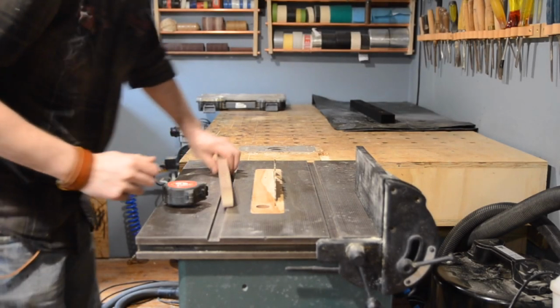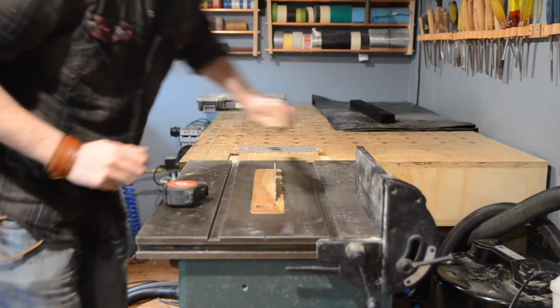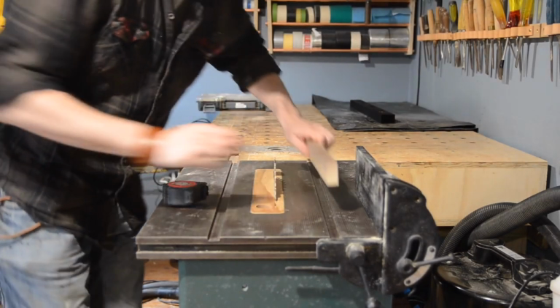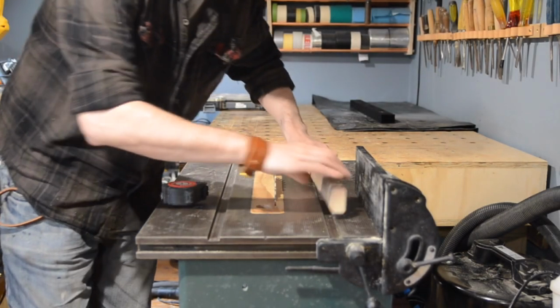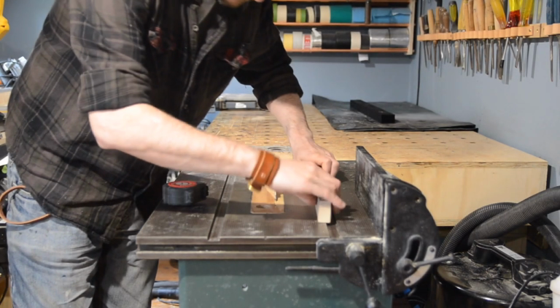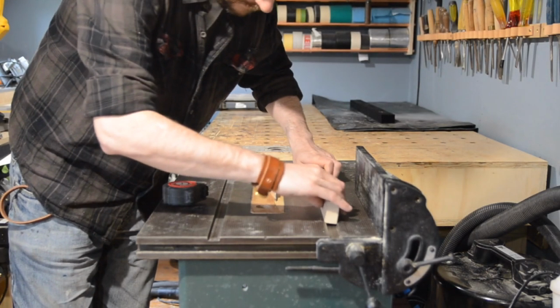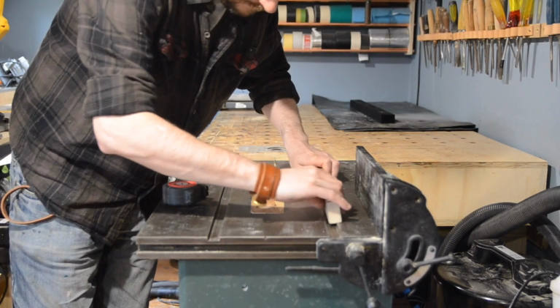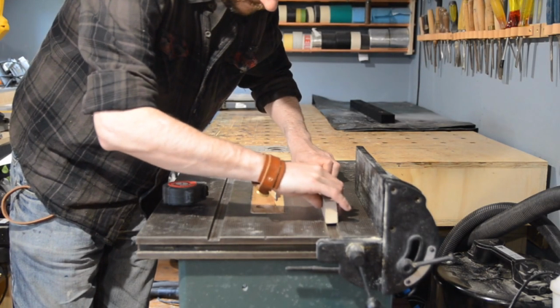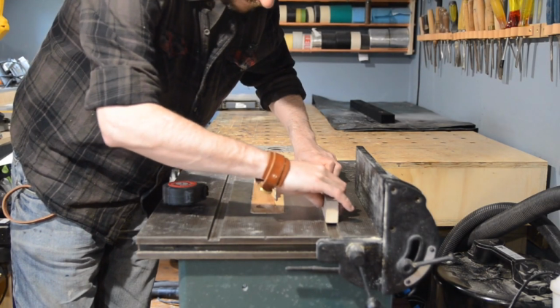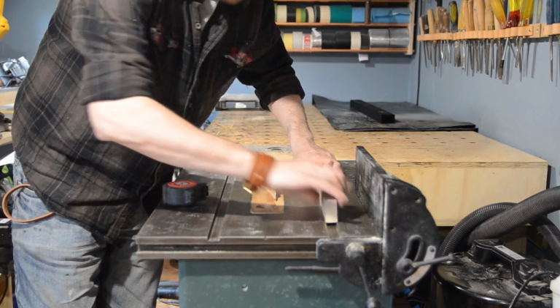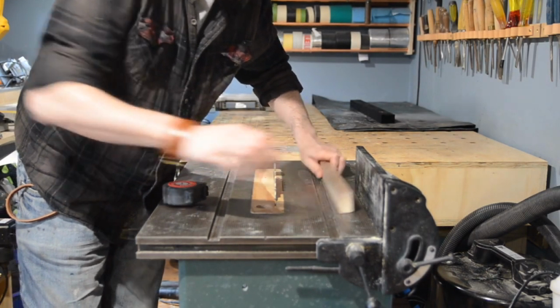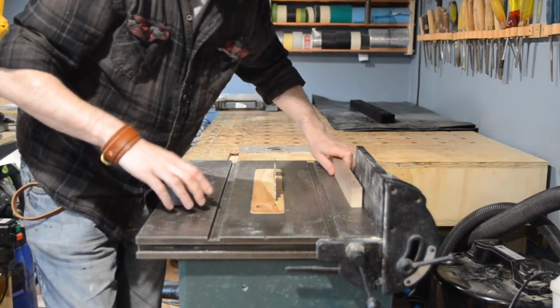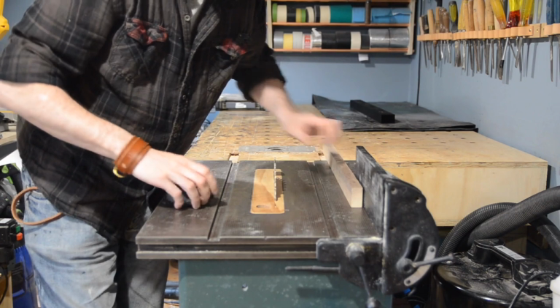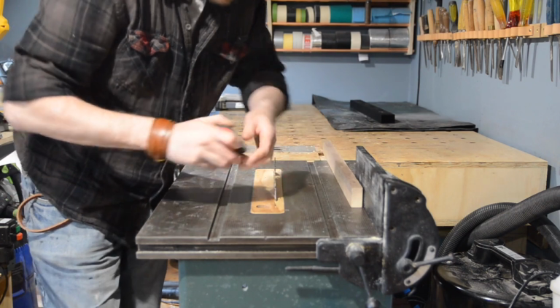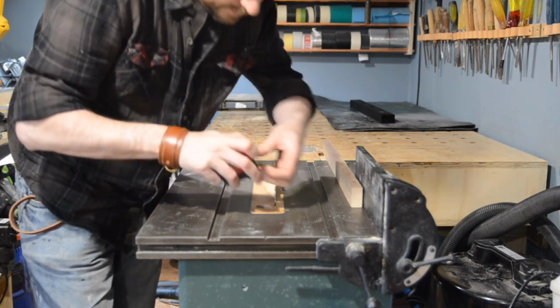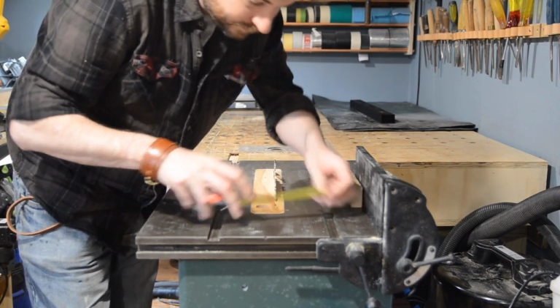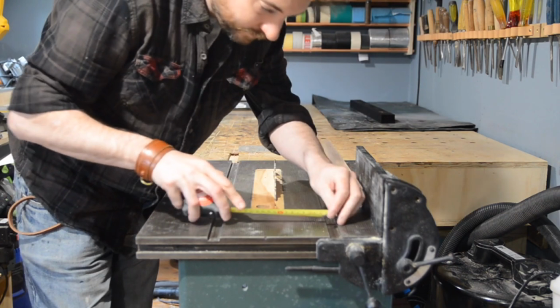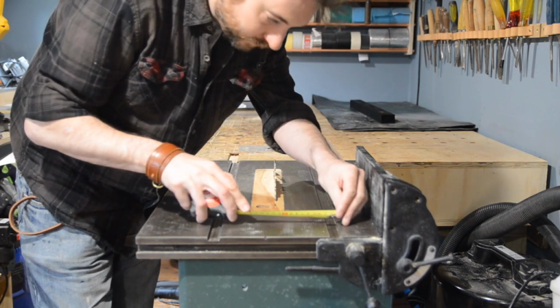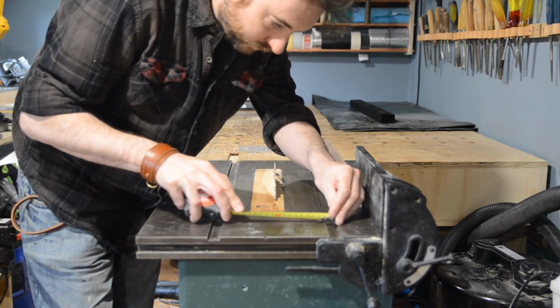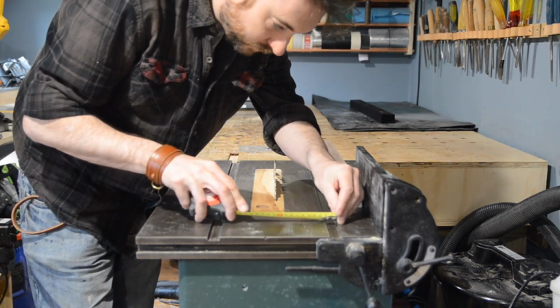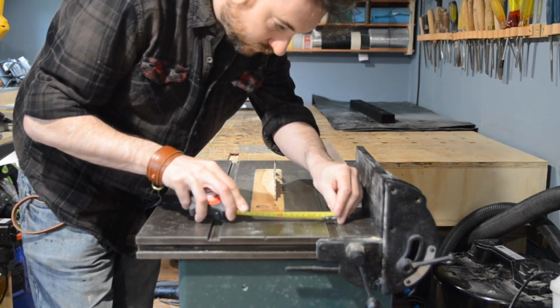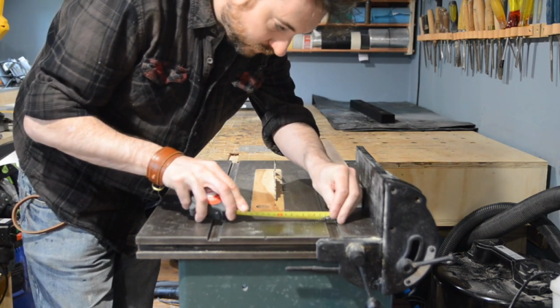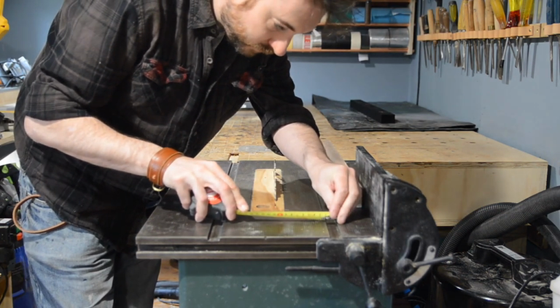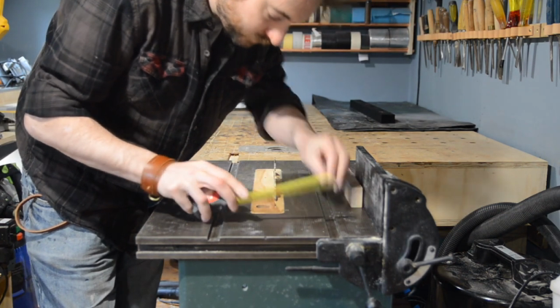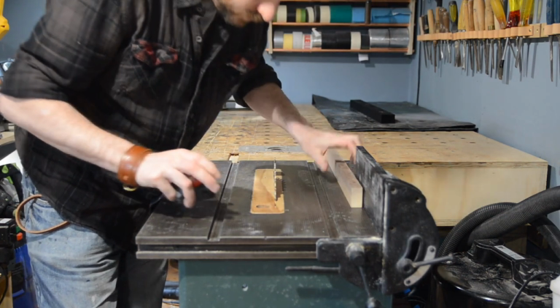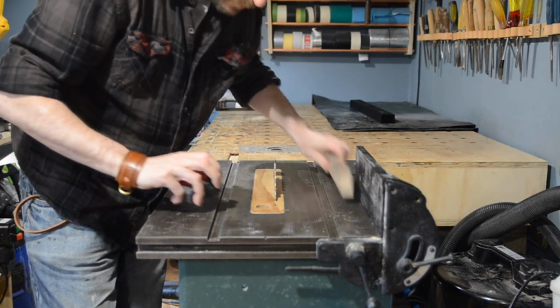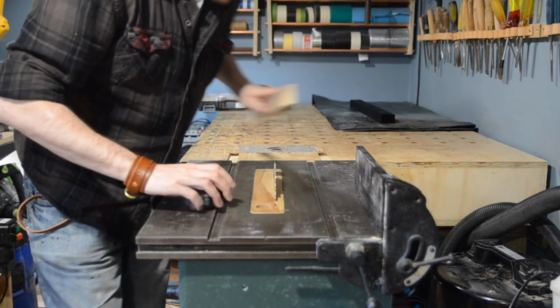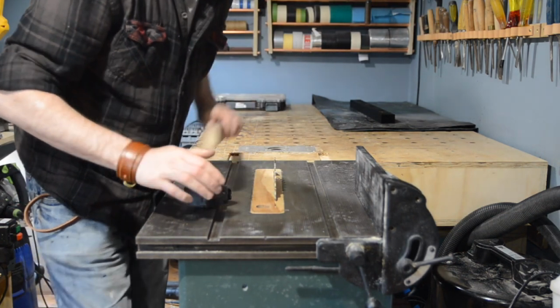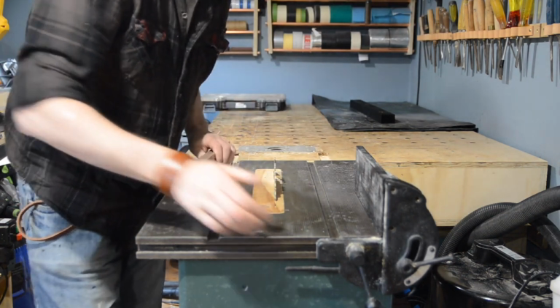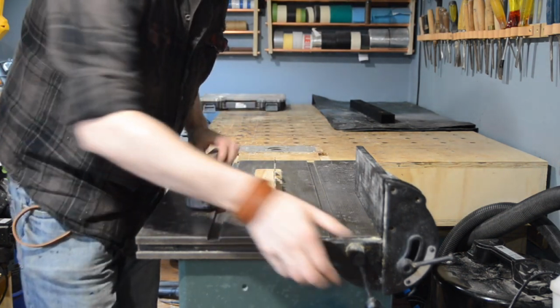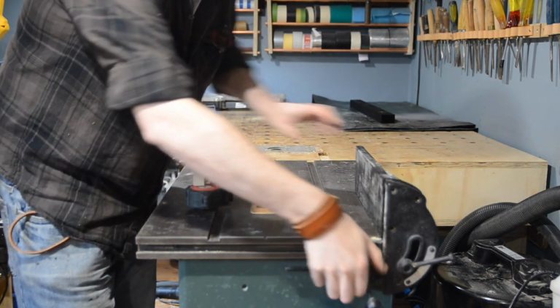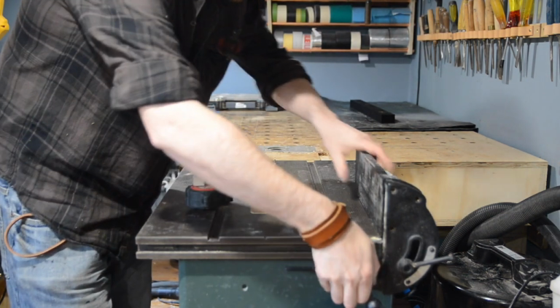Hello, I'm Matt and welcome to Badger Workshop. I don't have a mitre gauge that works on this saw so I'm going to make a cross cut sled for it.